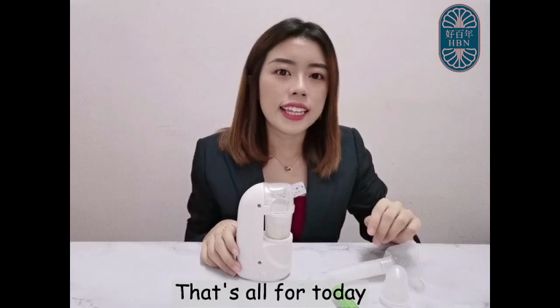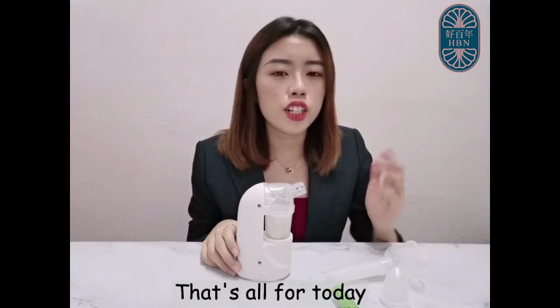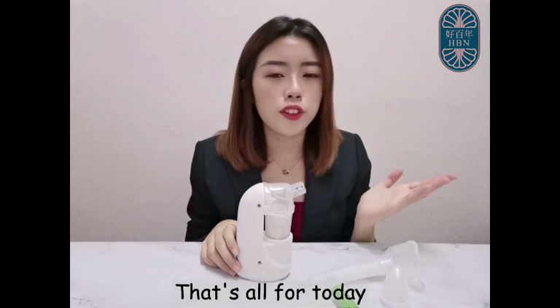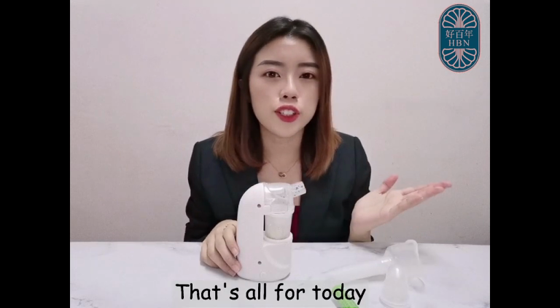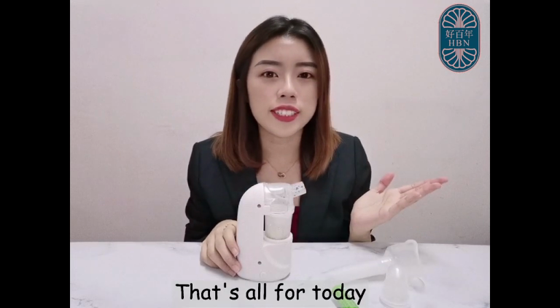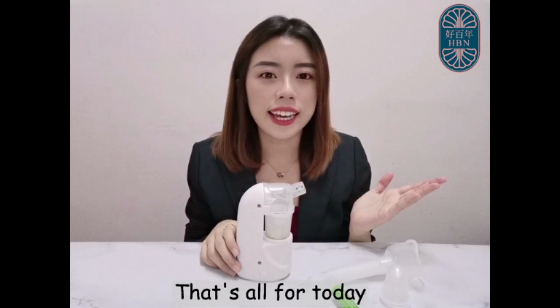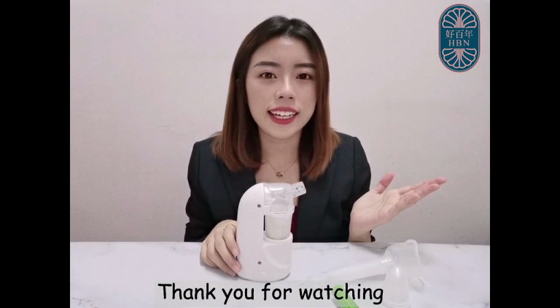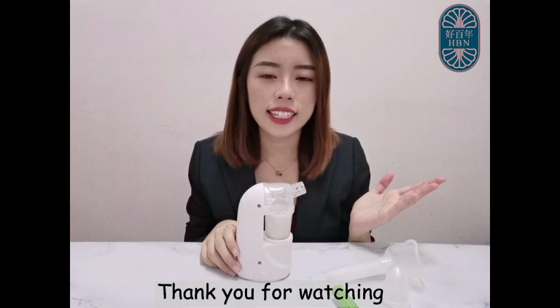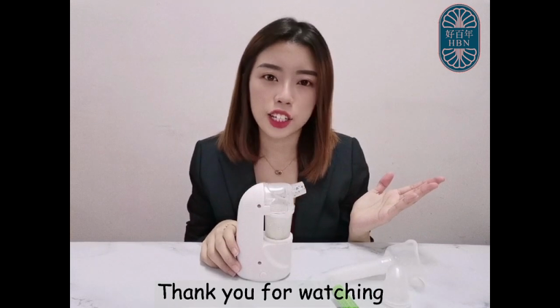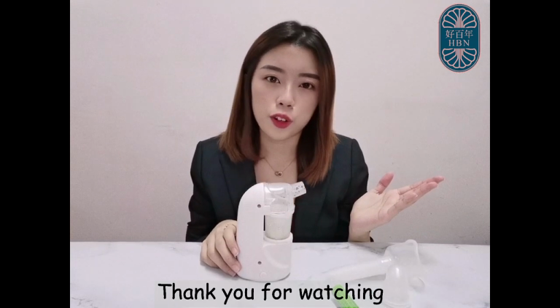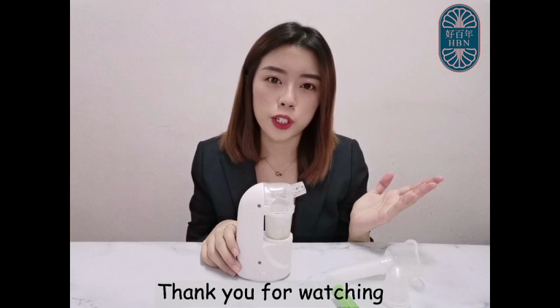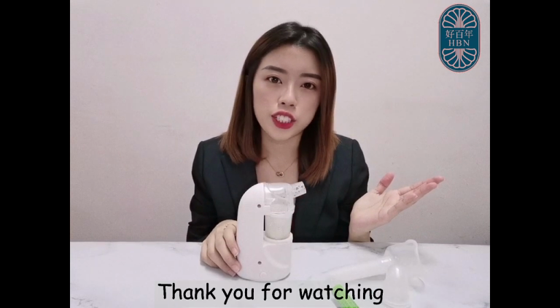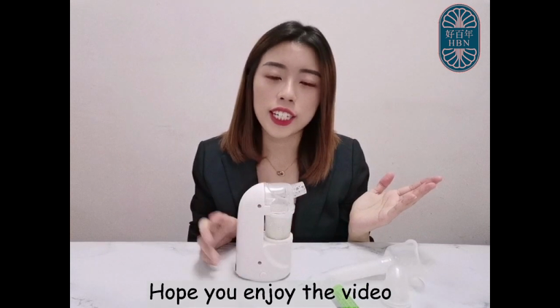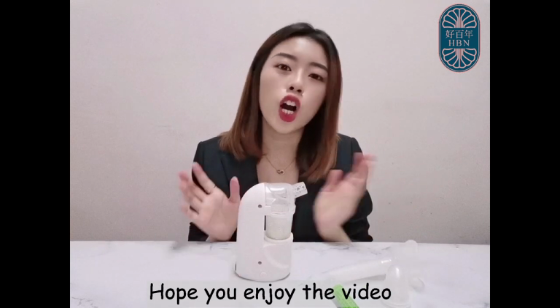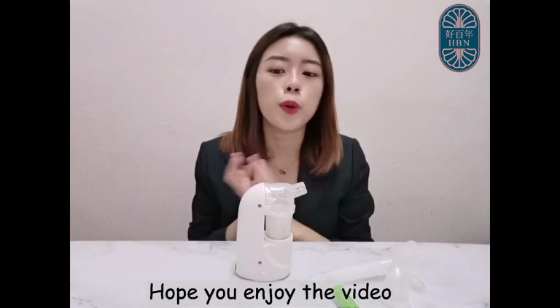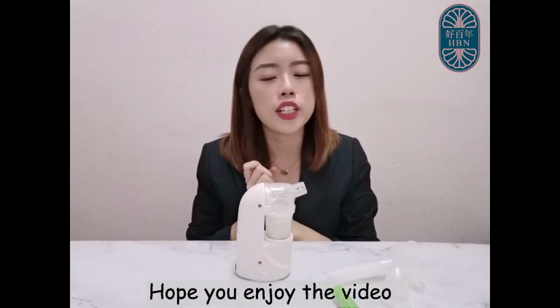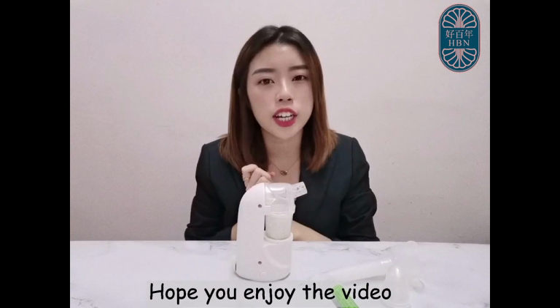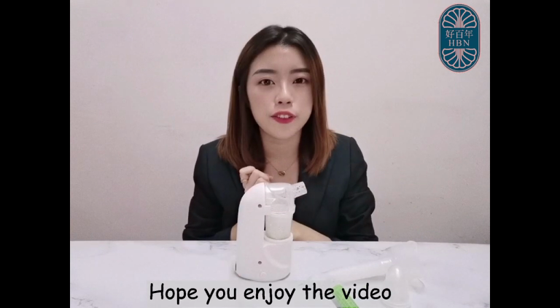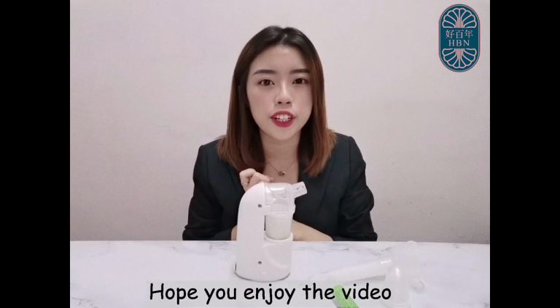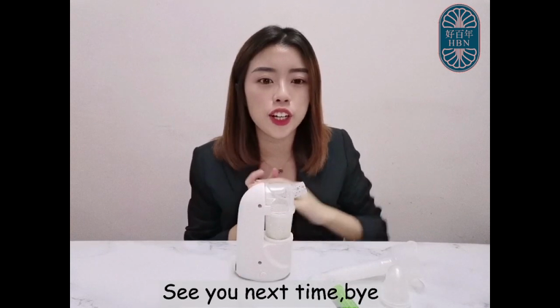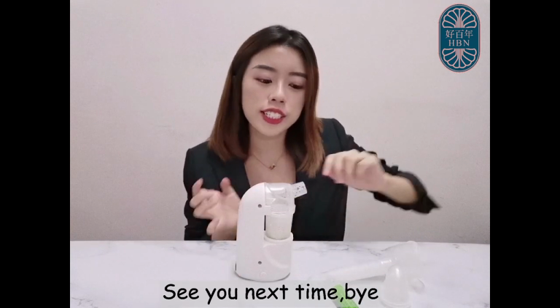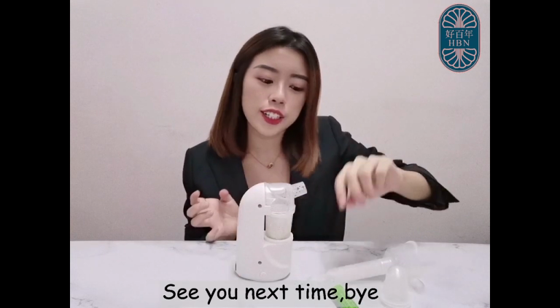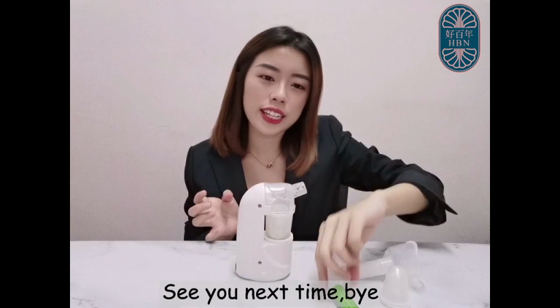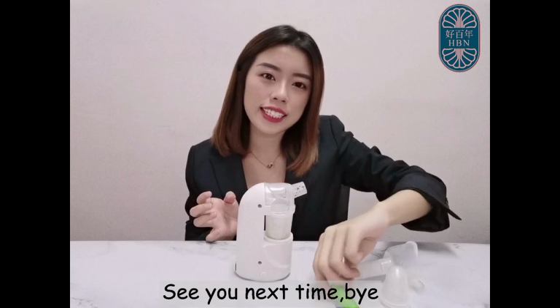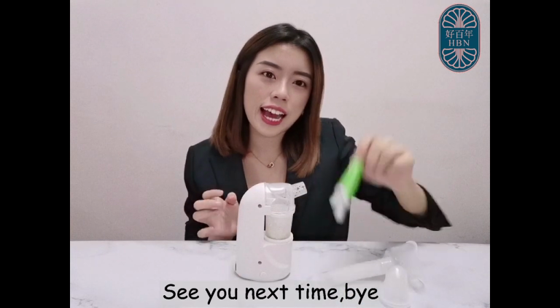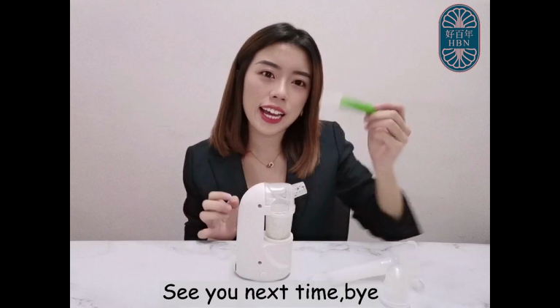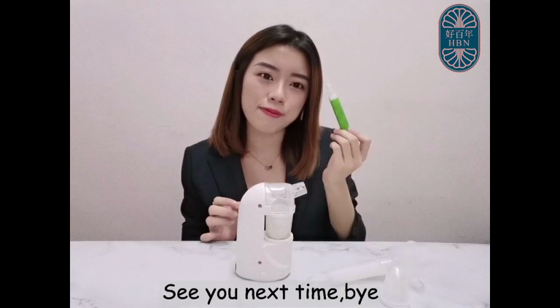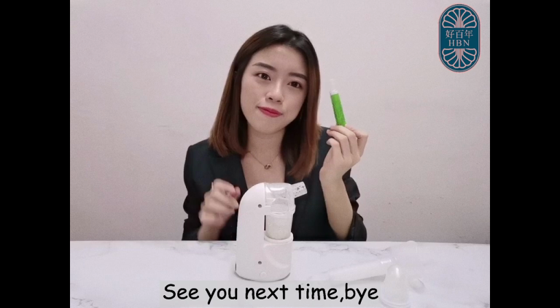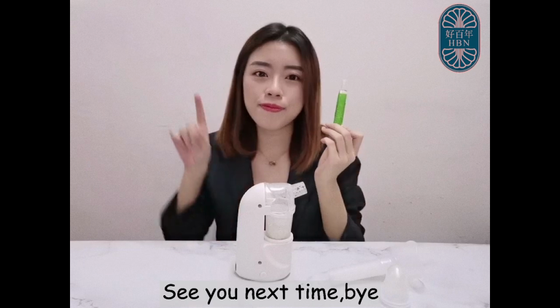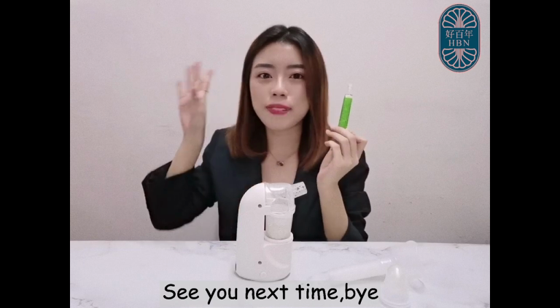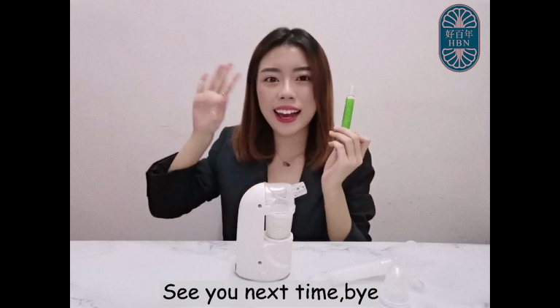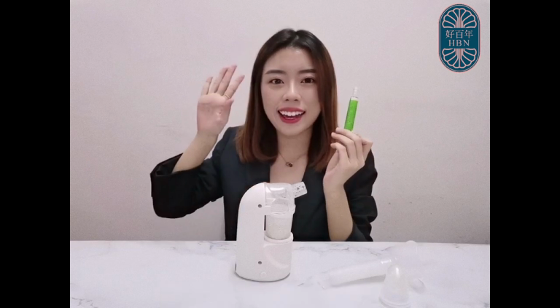That's all for today. Thank you for watching. Hope you enjoyed the video. See you next time. Bye bye!